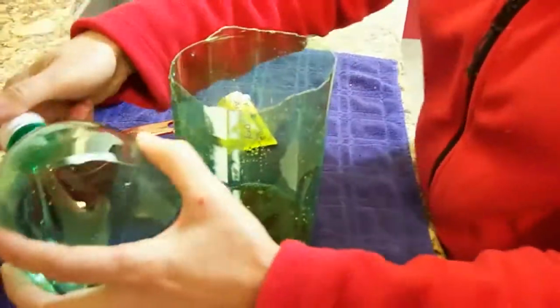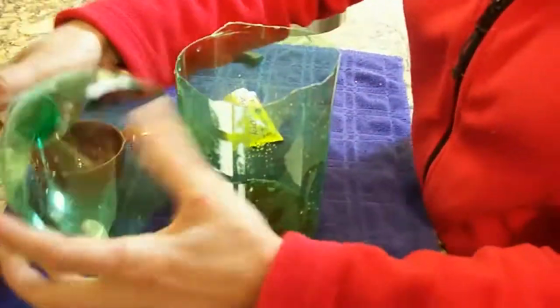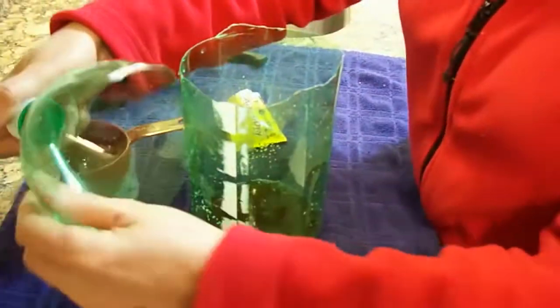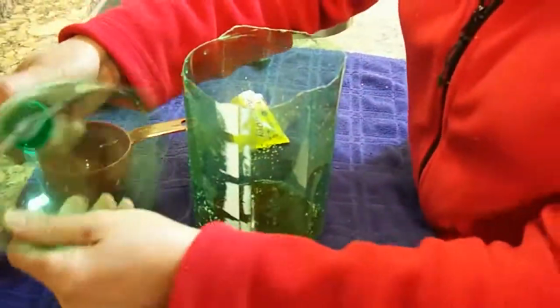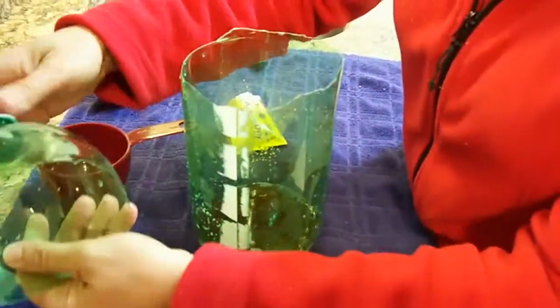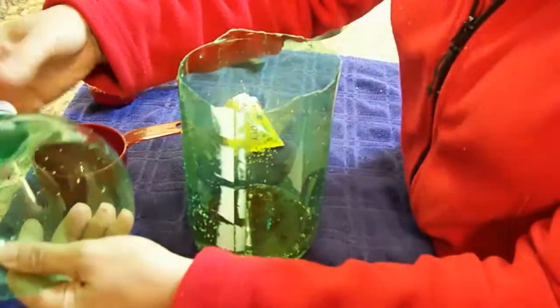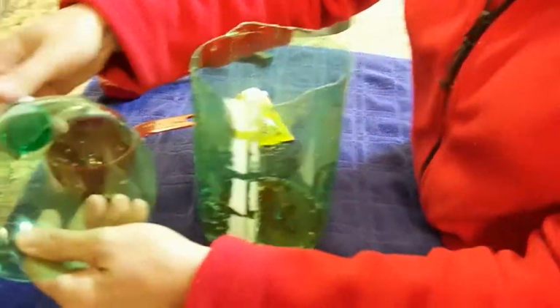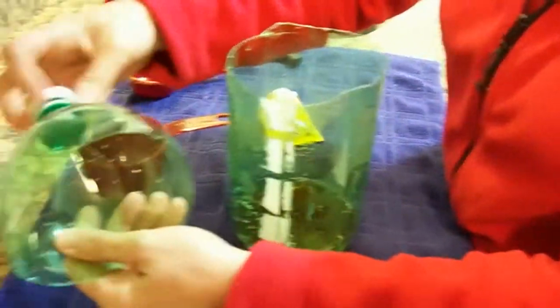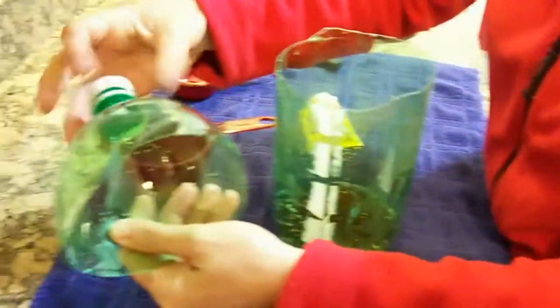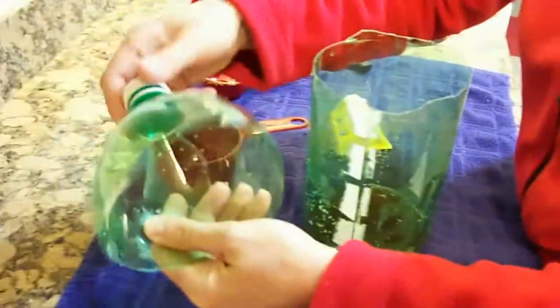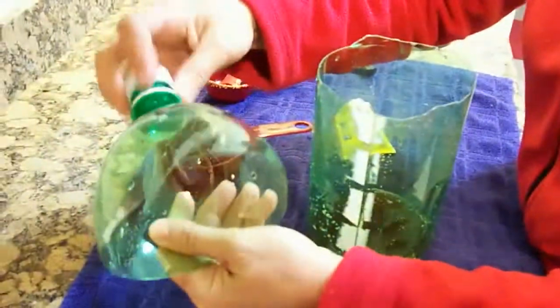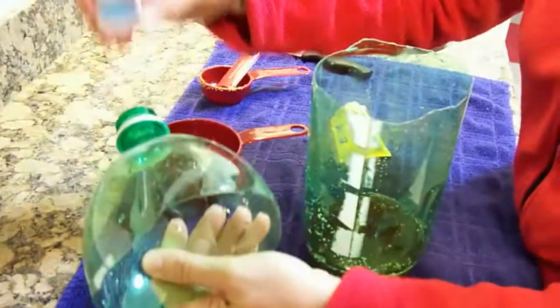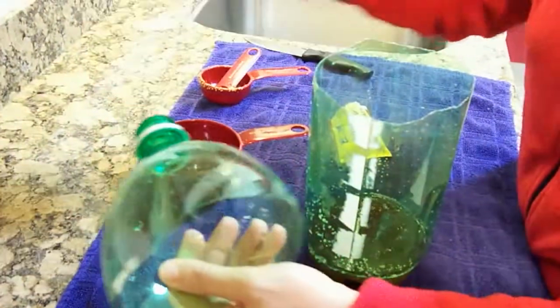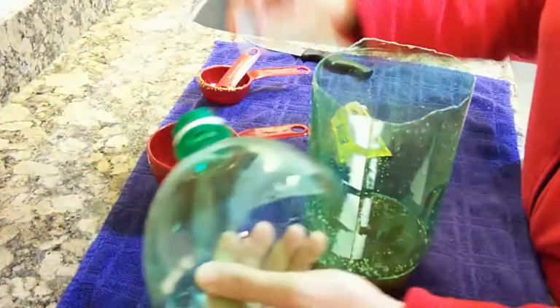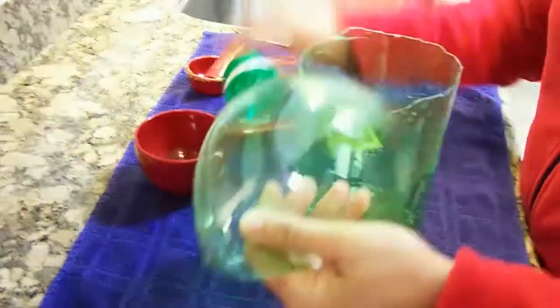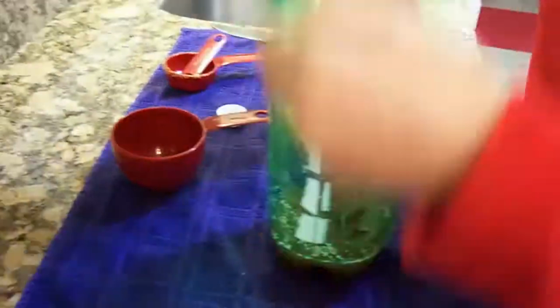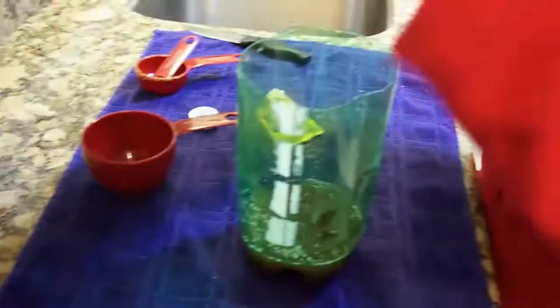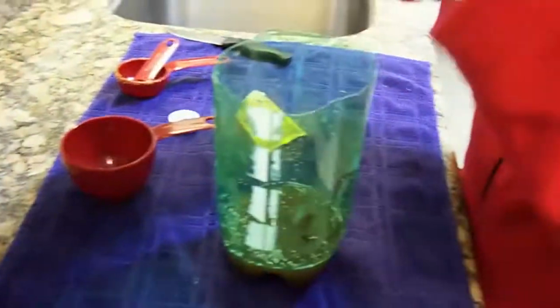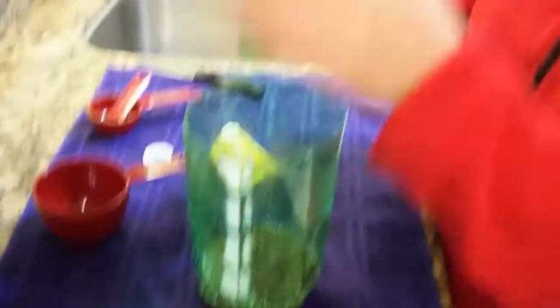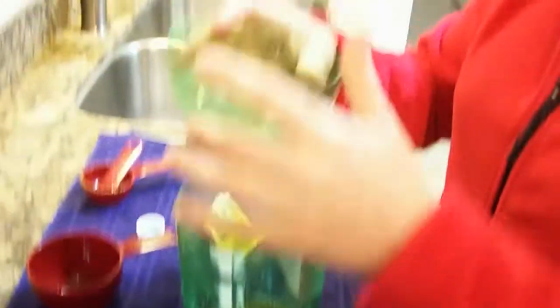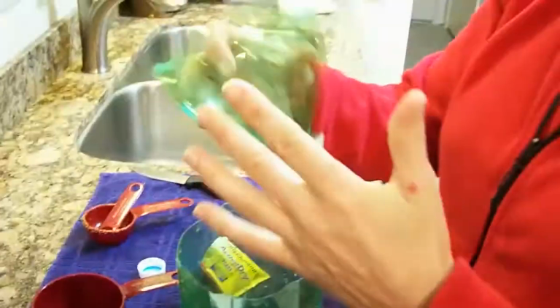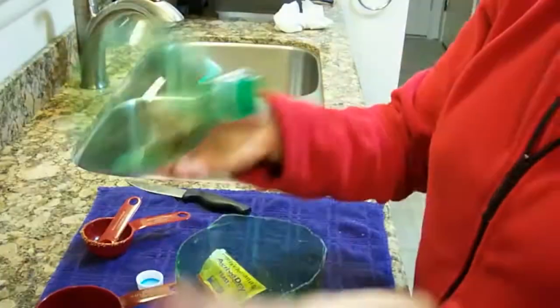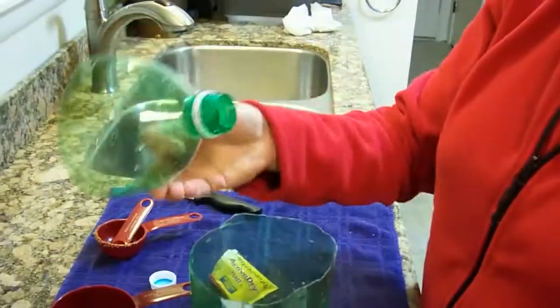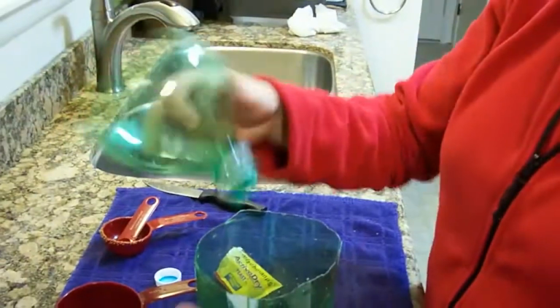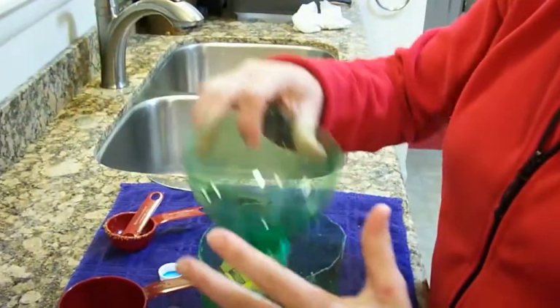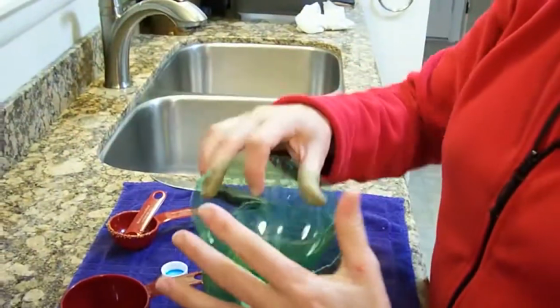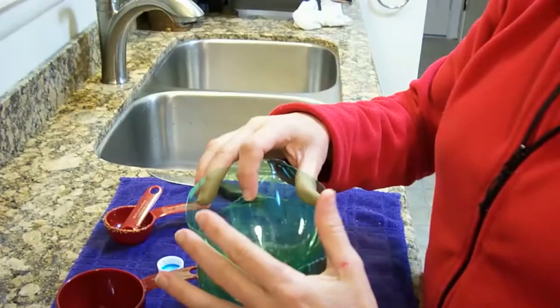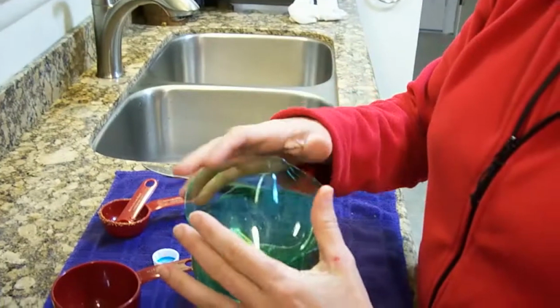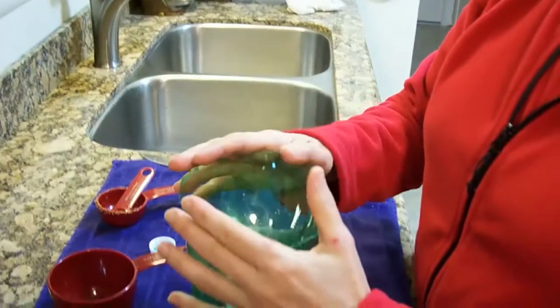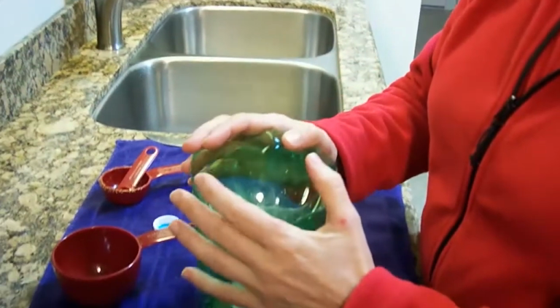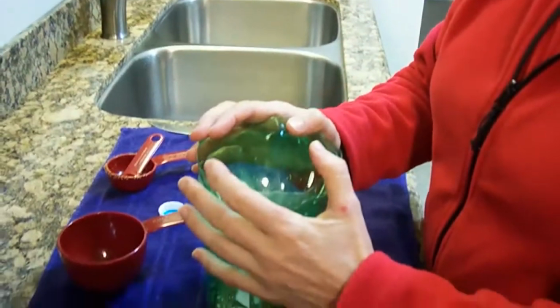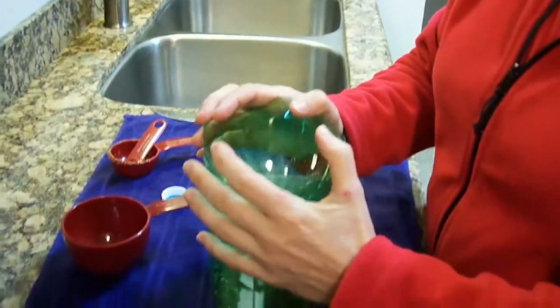Then grab the top of the bottle and put it back on top, but upside down. Make sure the cap is off.